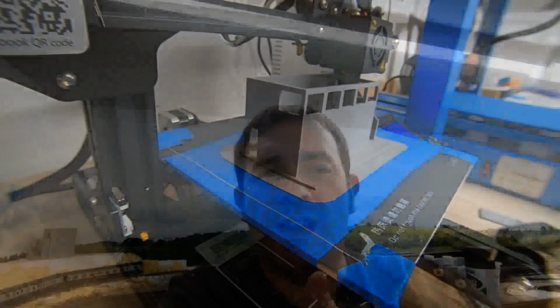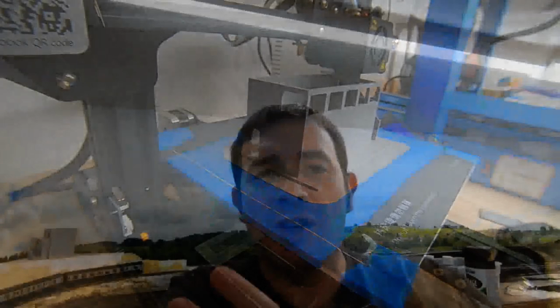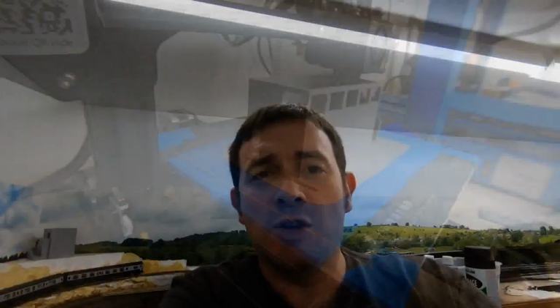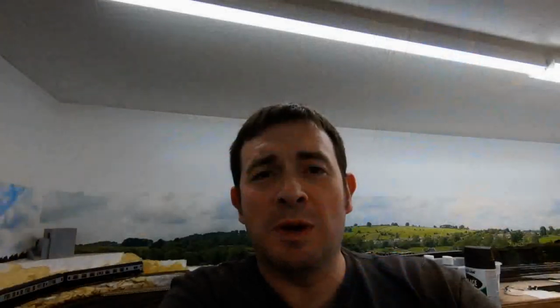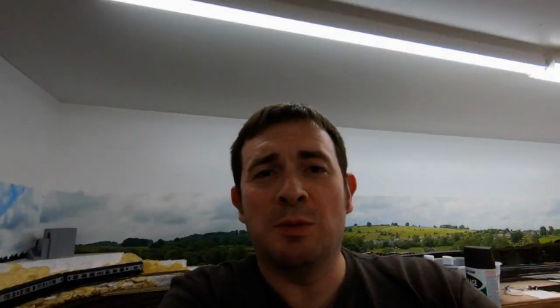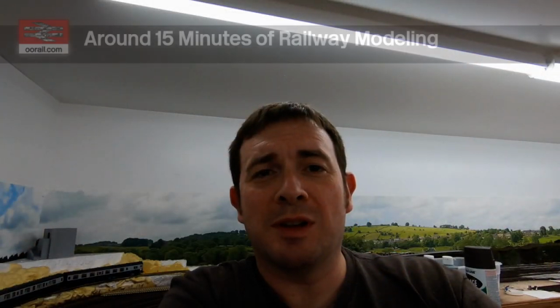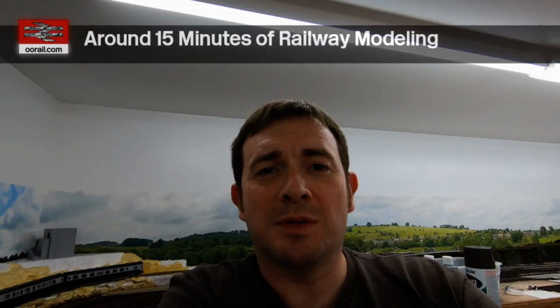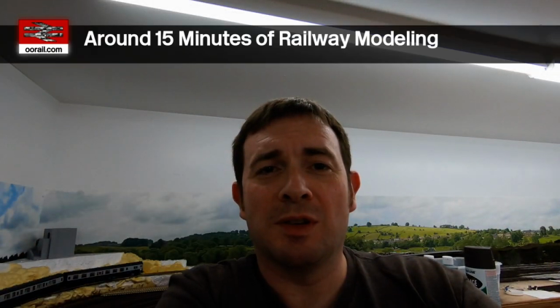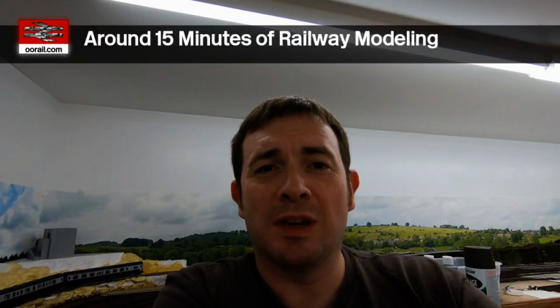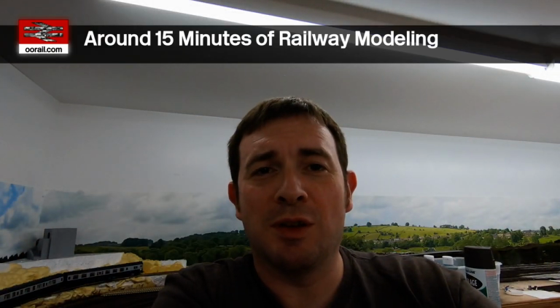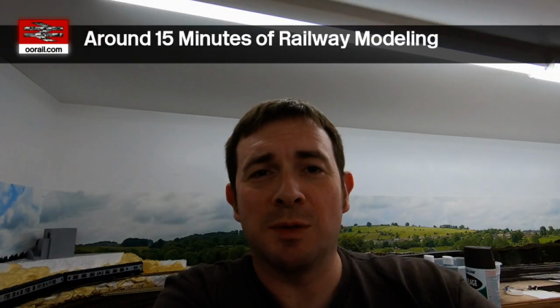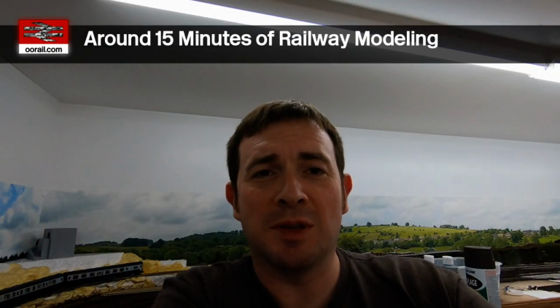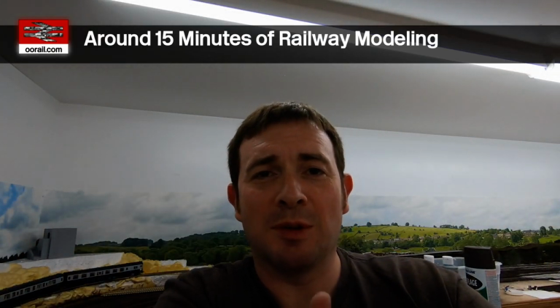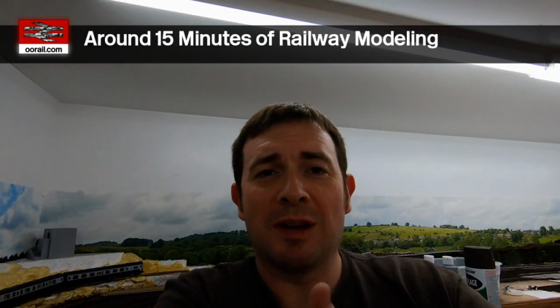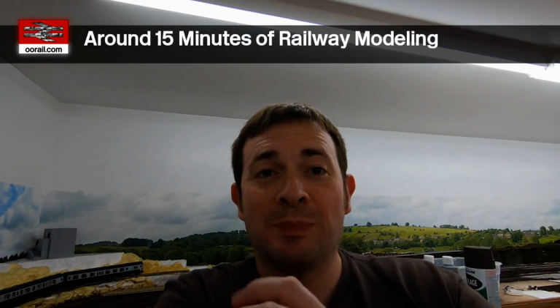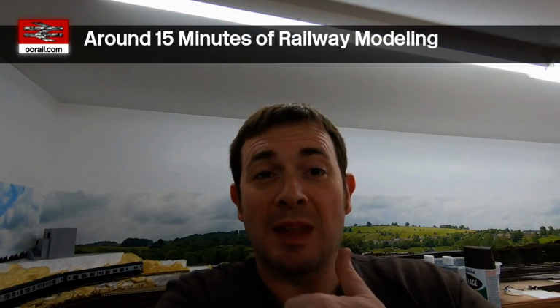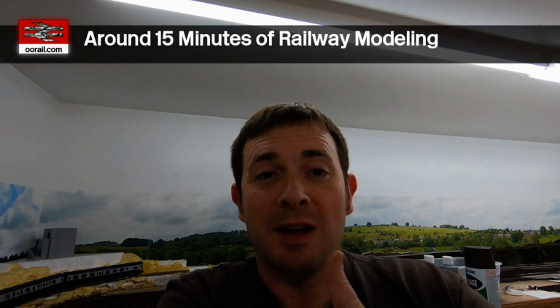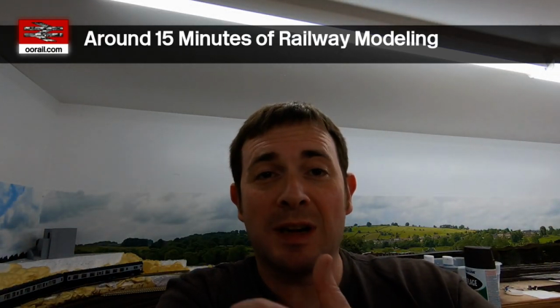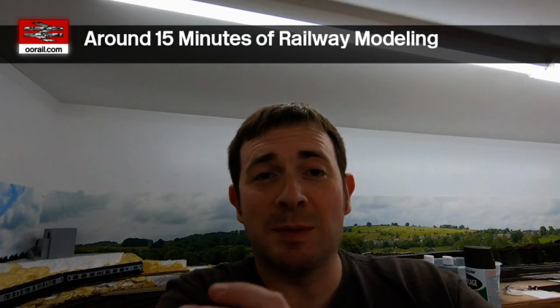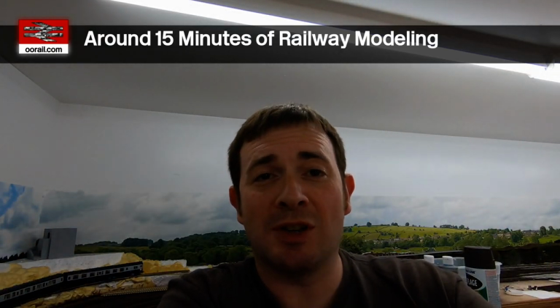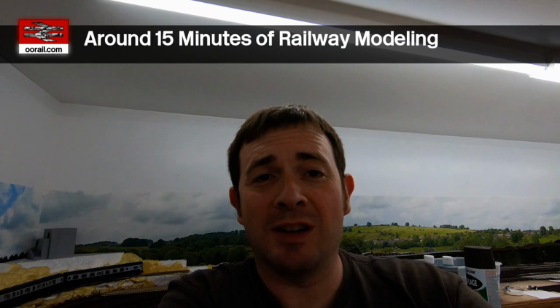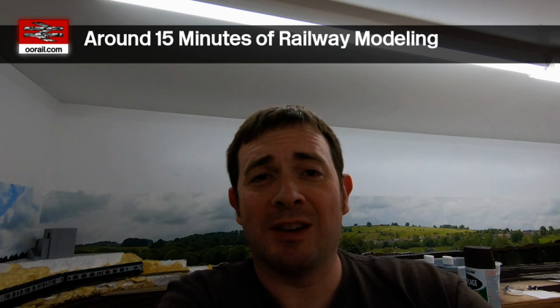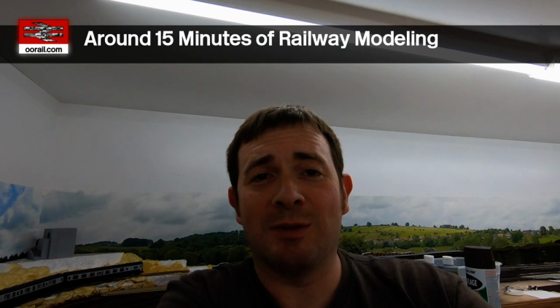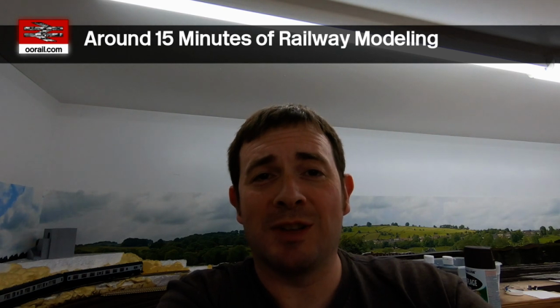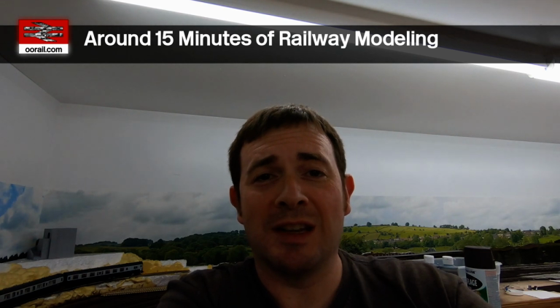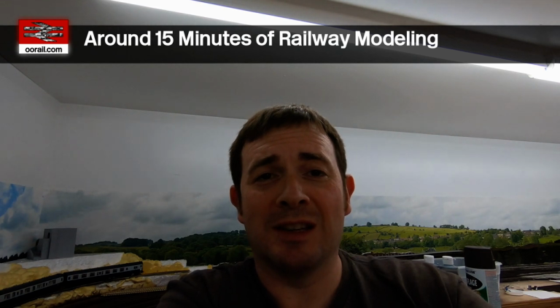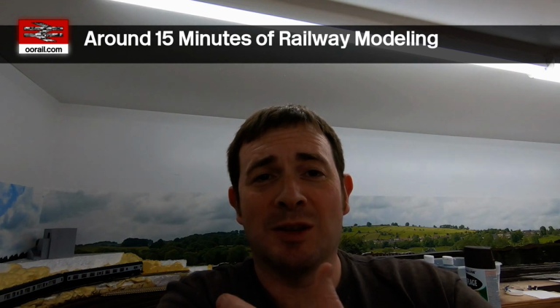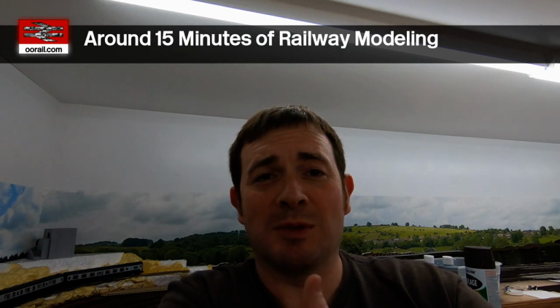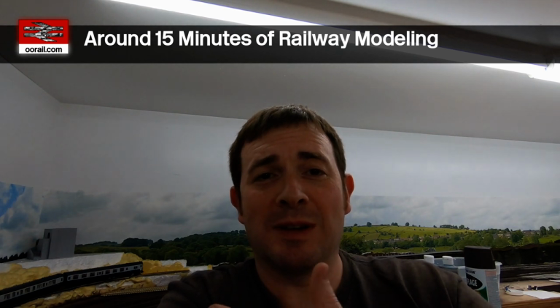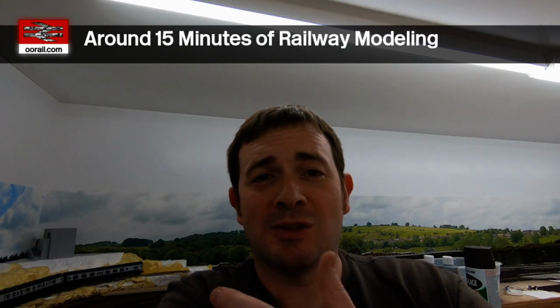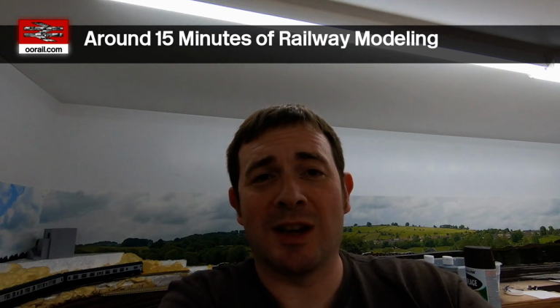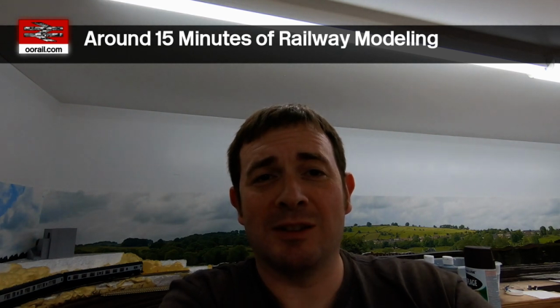Hello and welcome to another video from 00Rail. My name is John, I run the 00Rail channel.